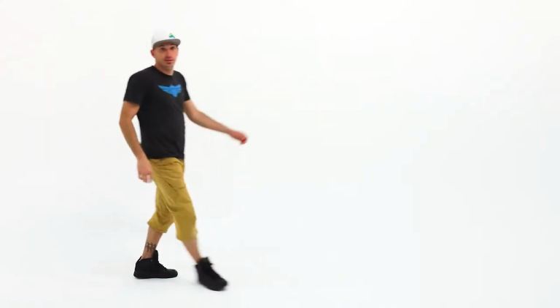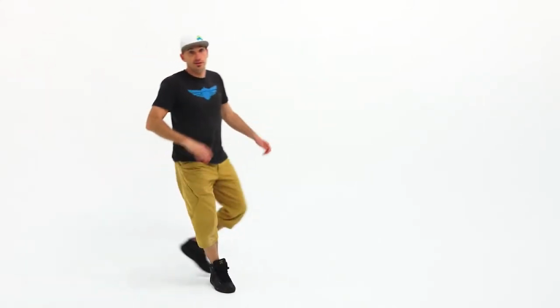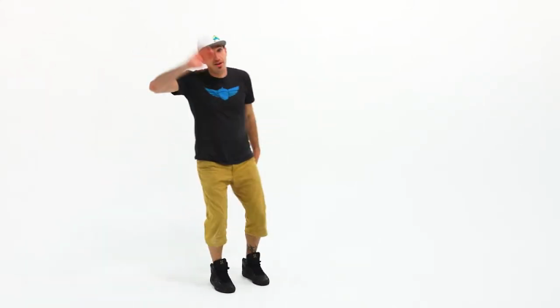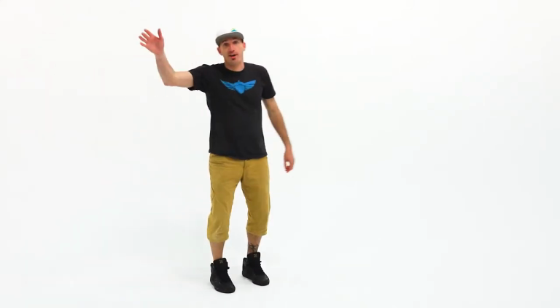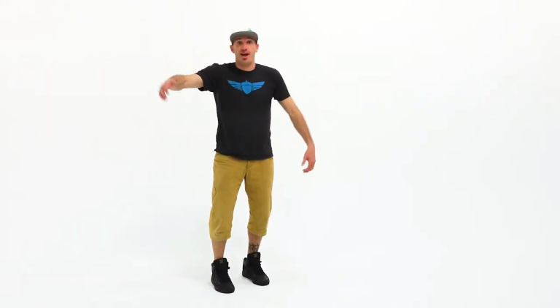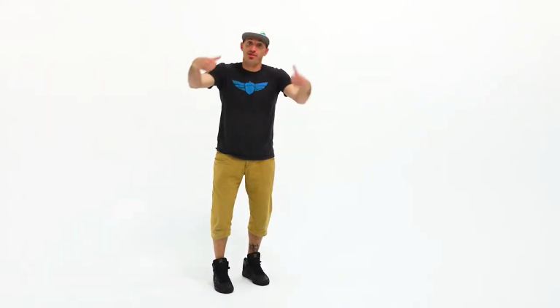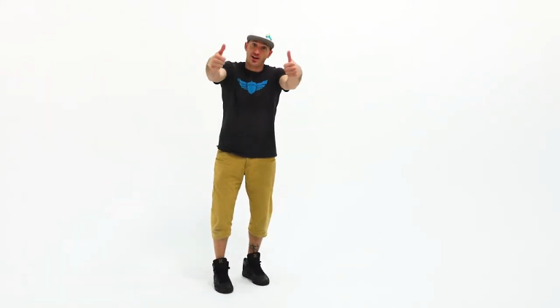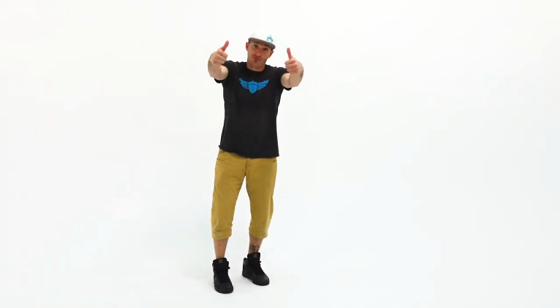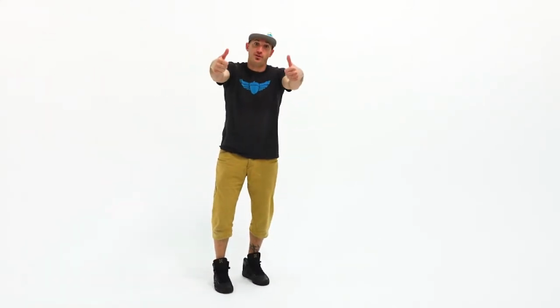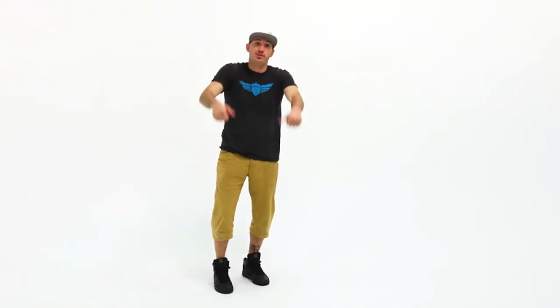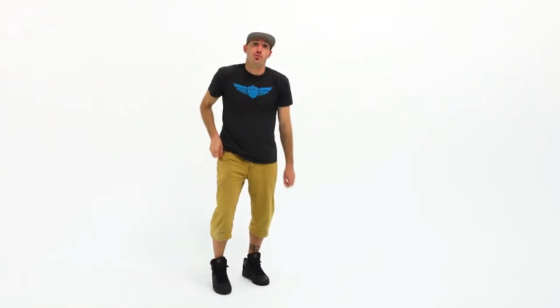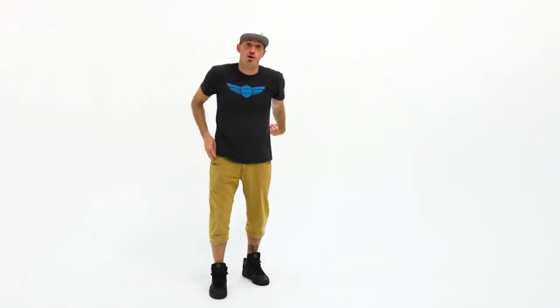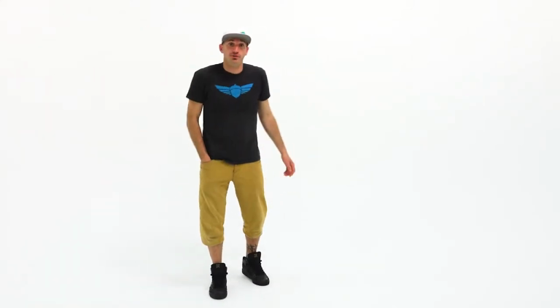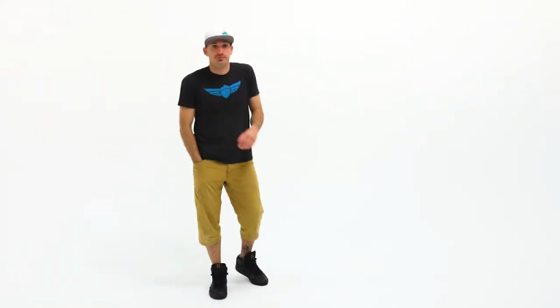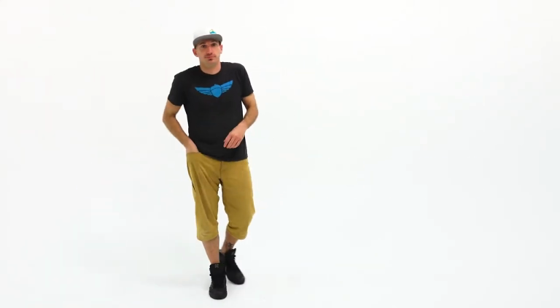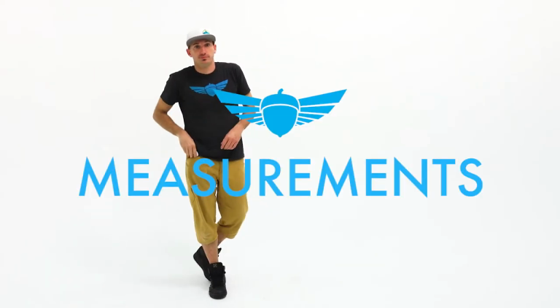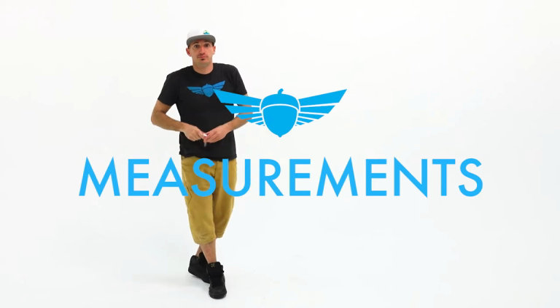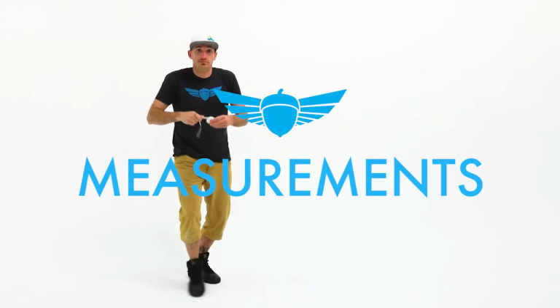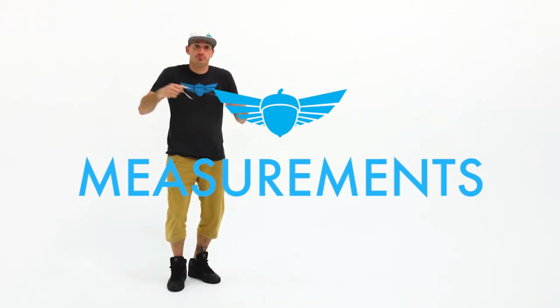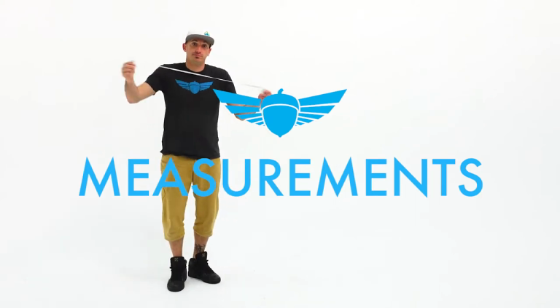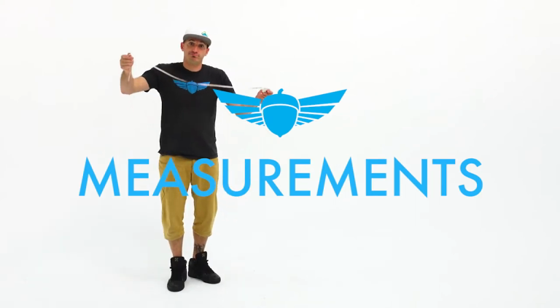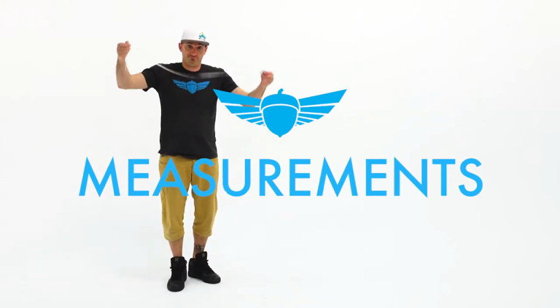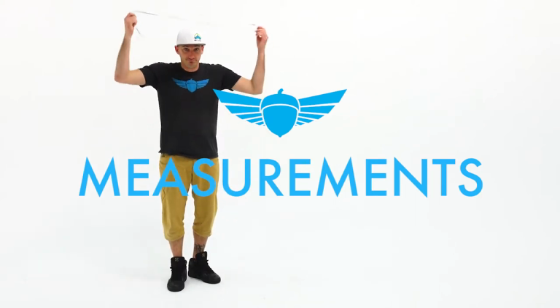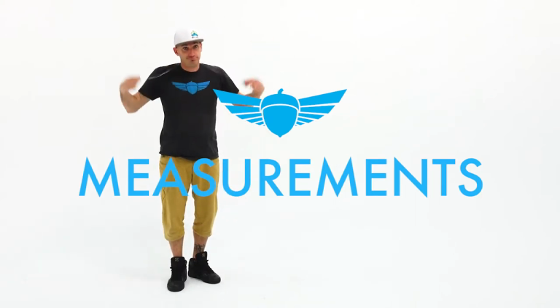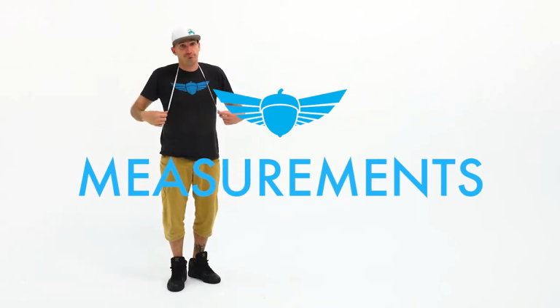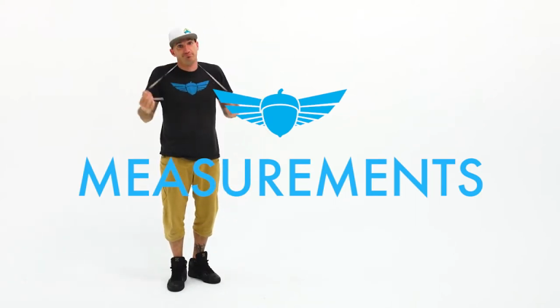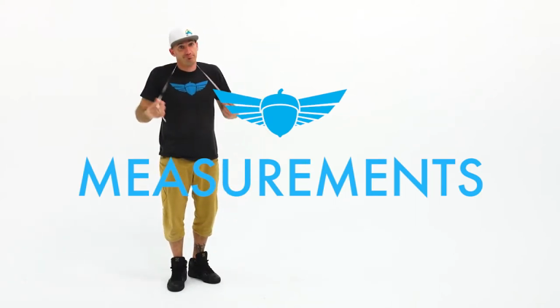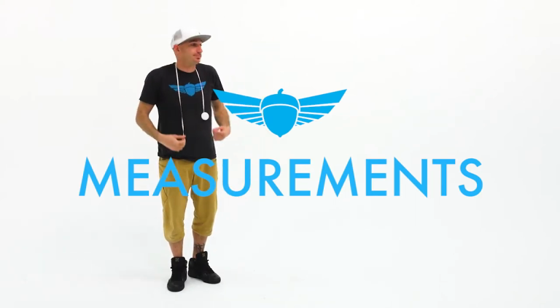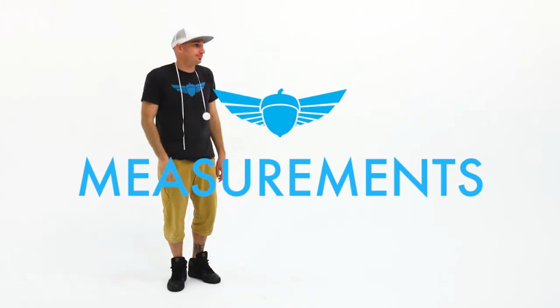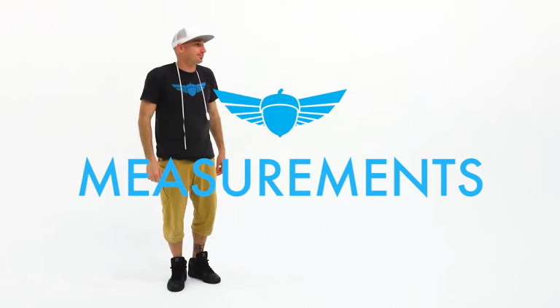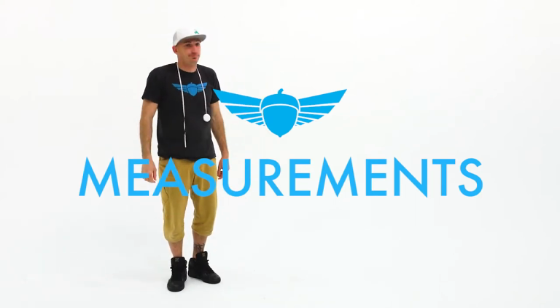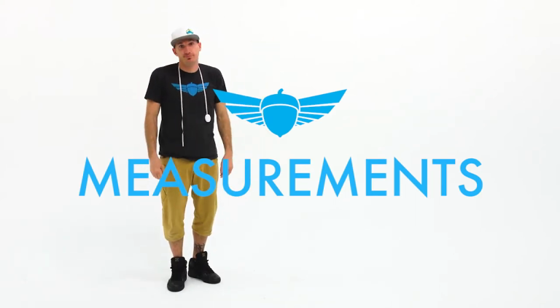Hey there, and thanks for Fly and Squirrel. We're going to cover all of the measurements needed for our products. Let's start with the basics.